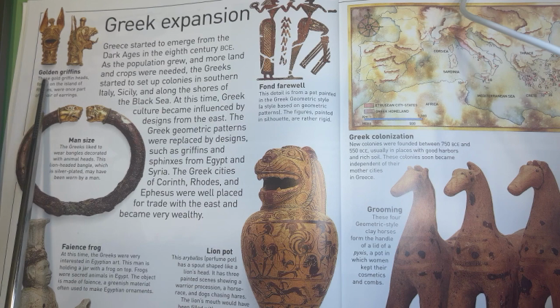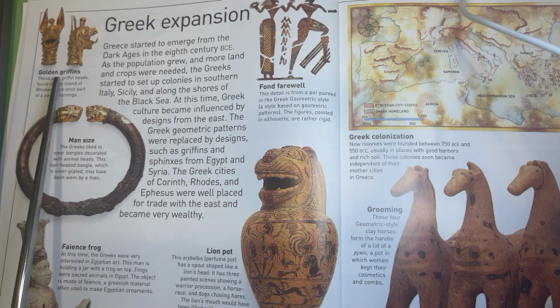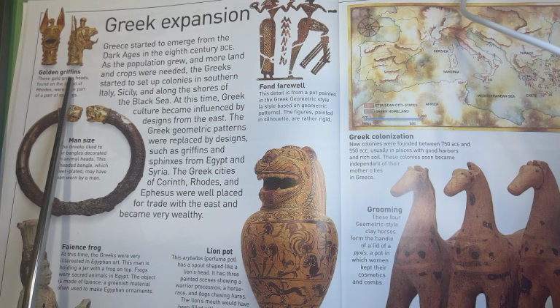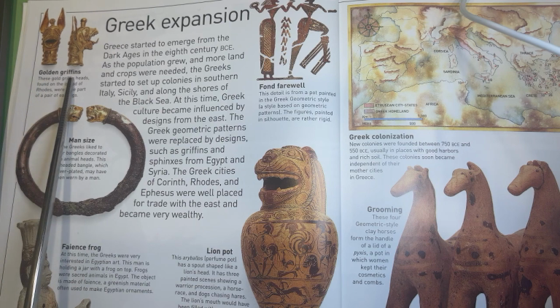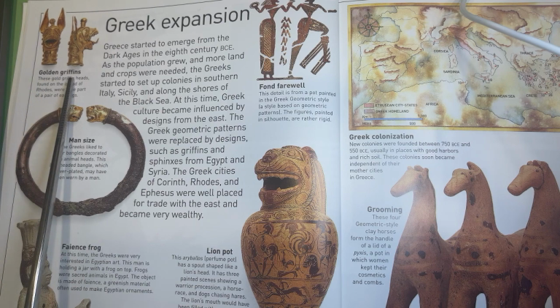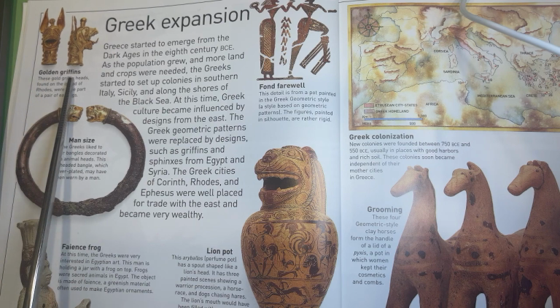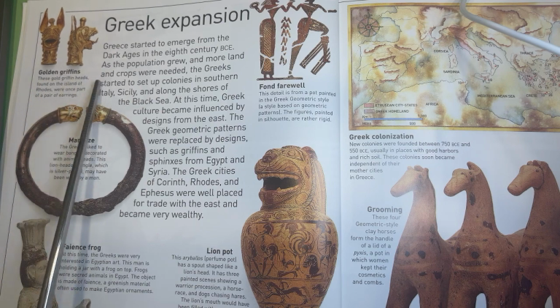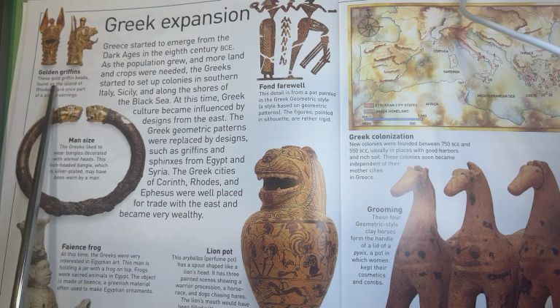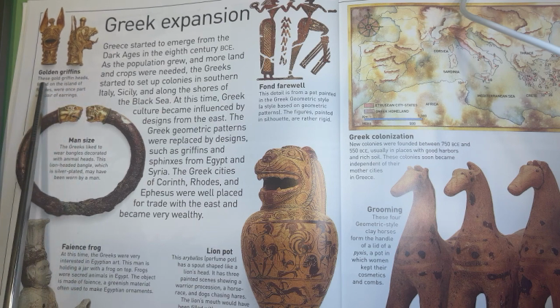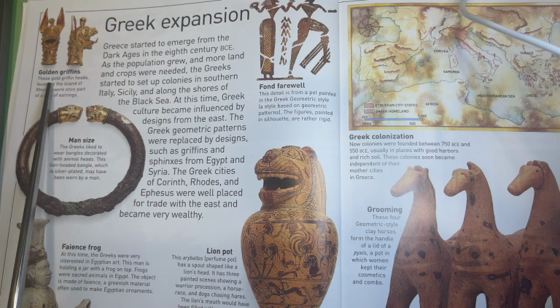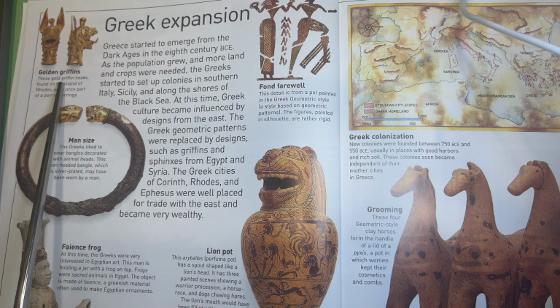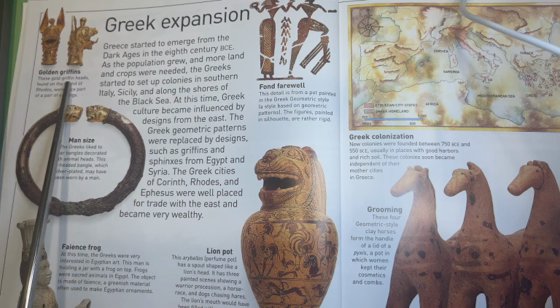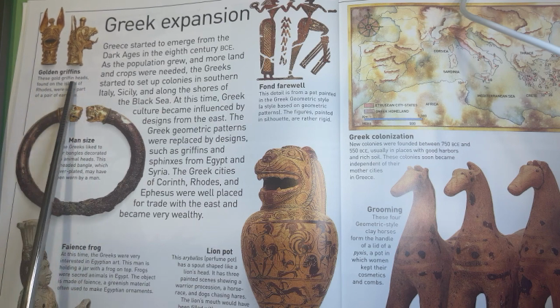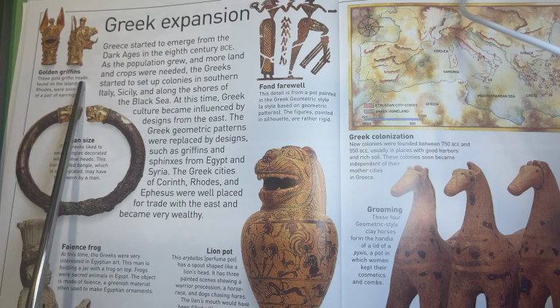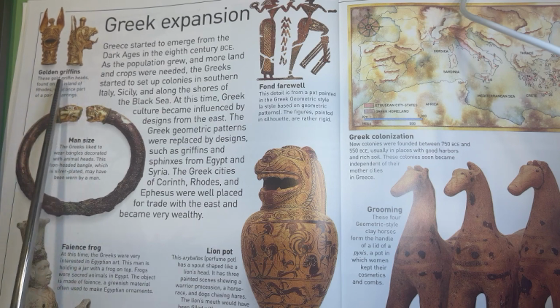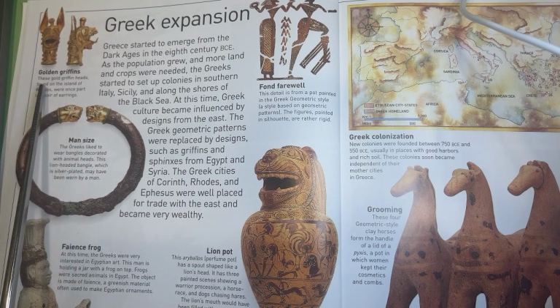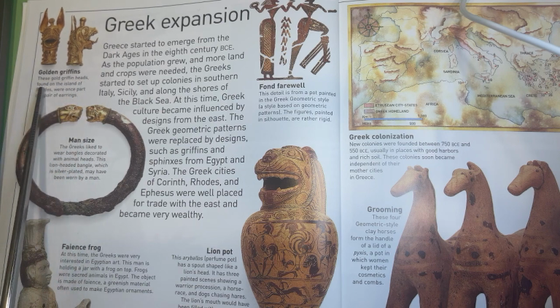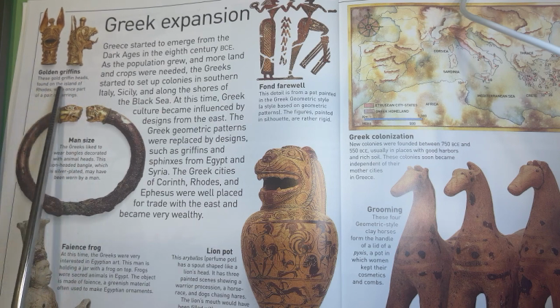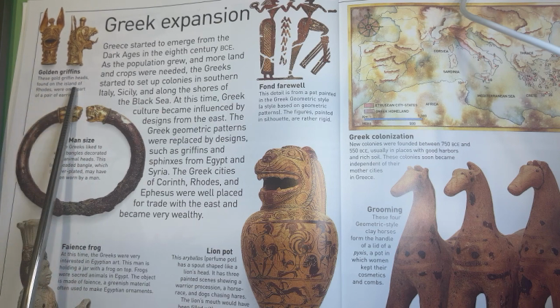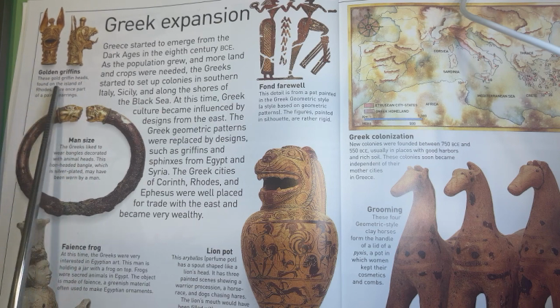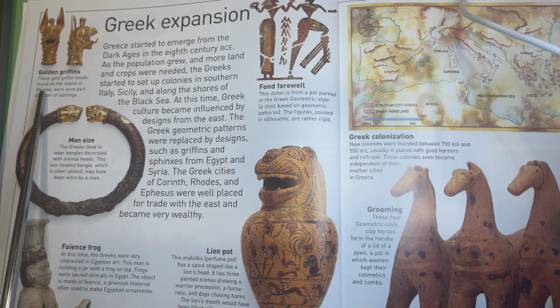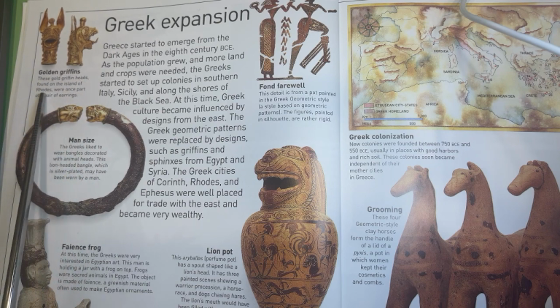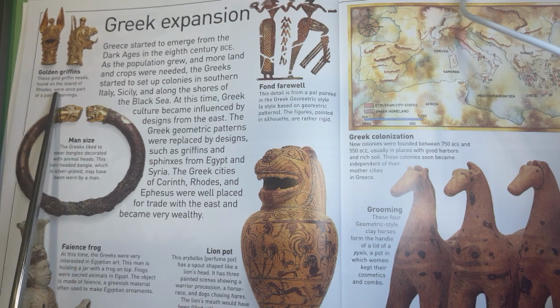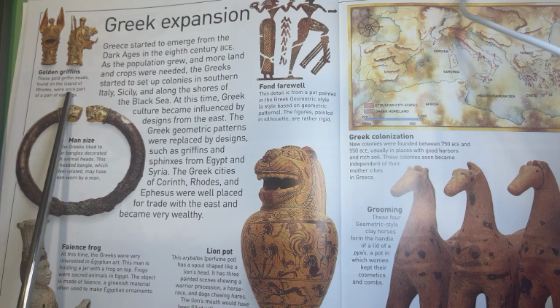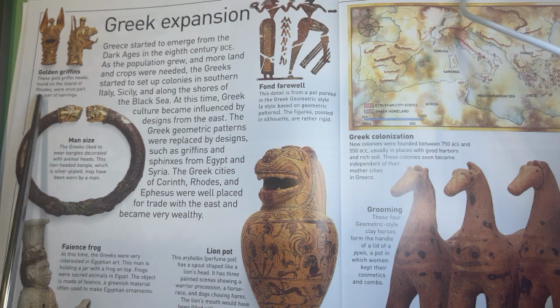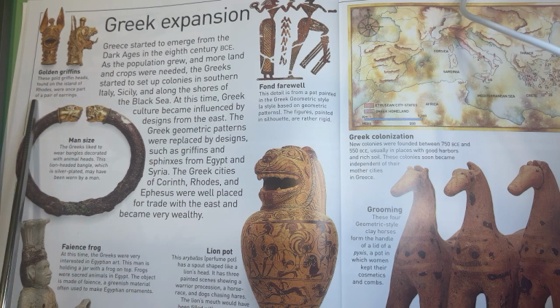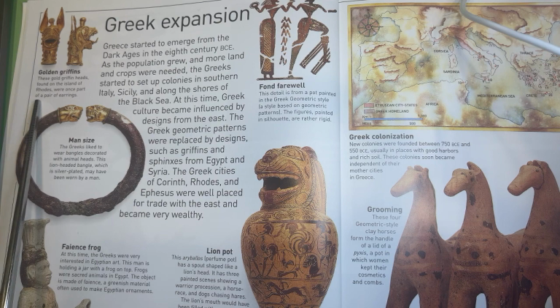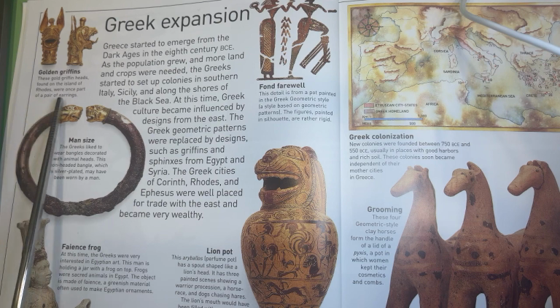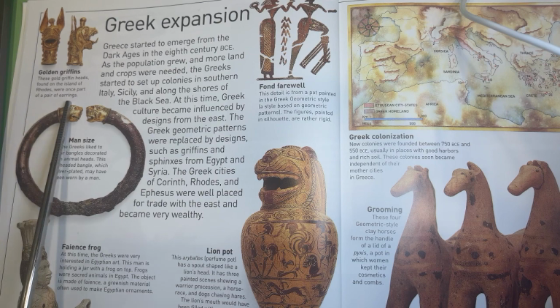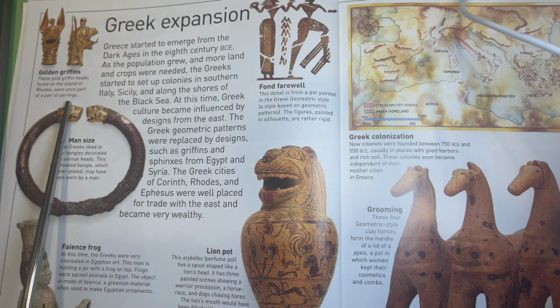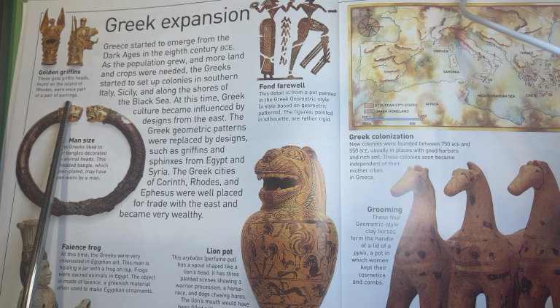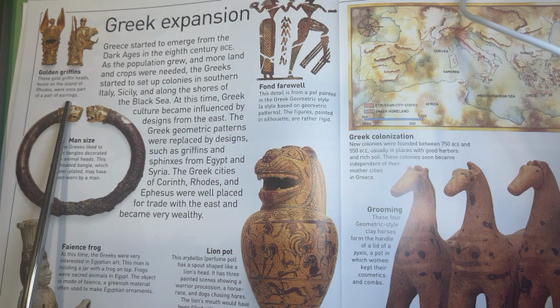Golden griffins. These gold griffin heads found on the island of Rhodes were once part of a pair of earrings.